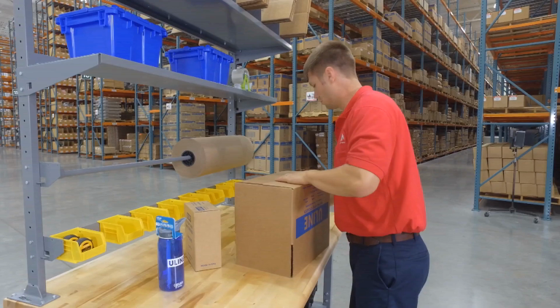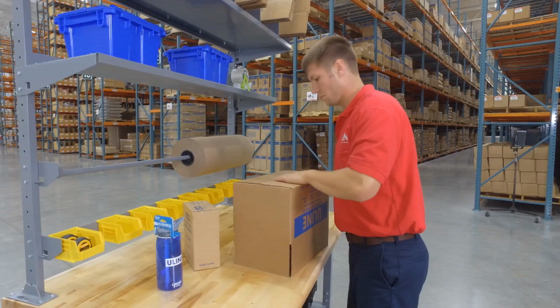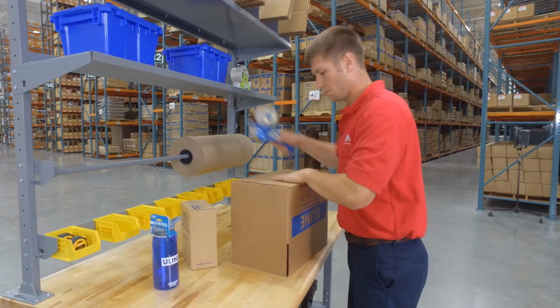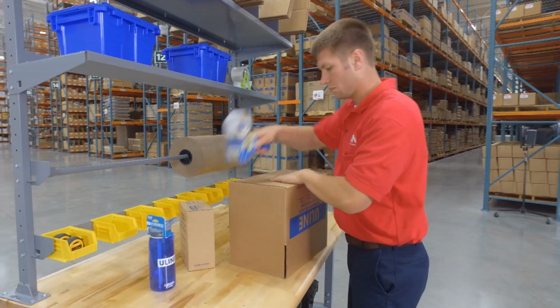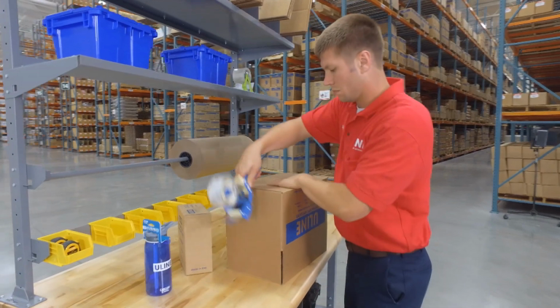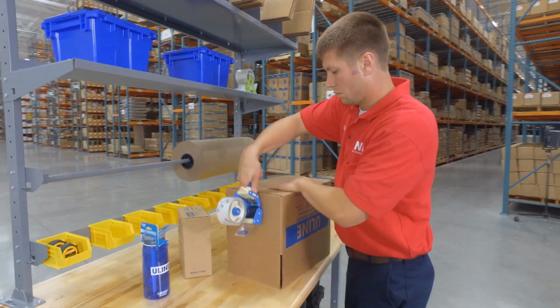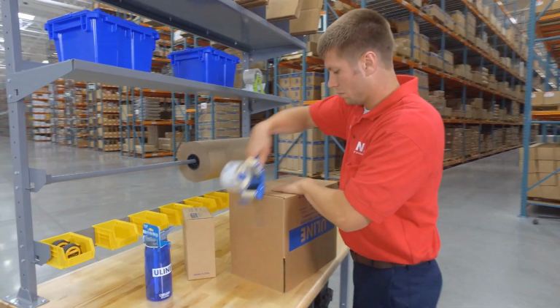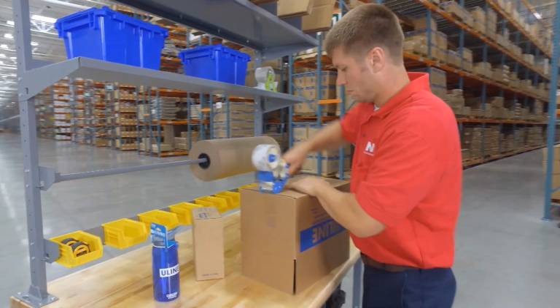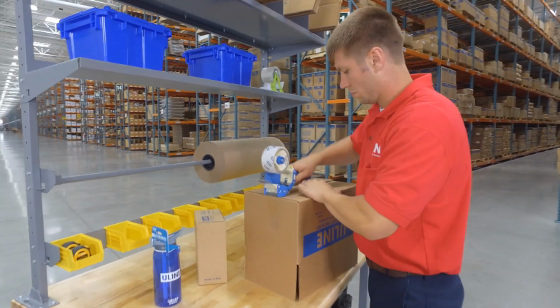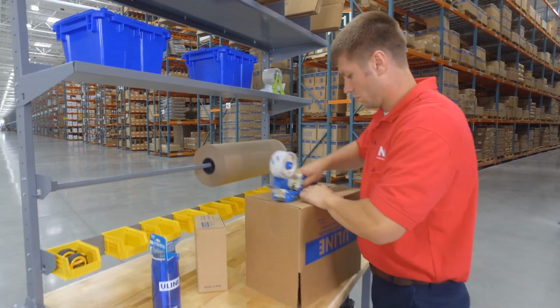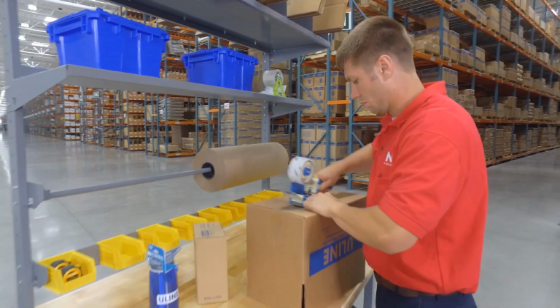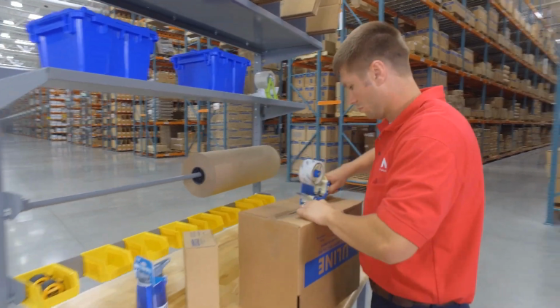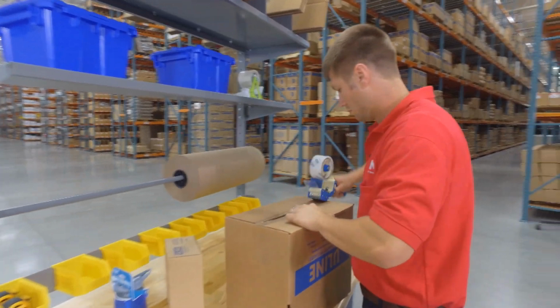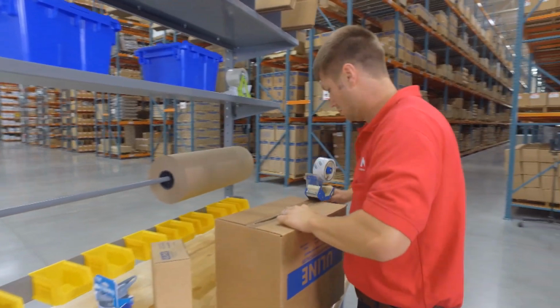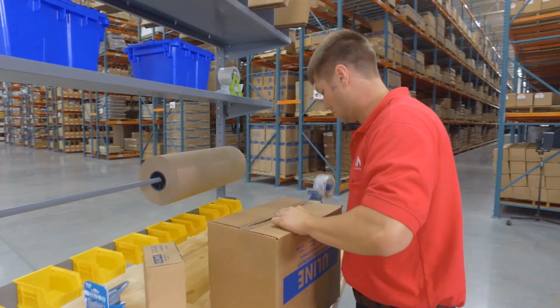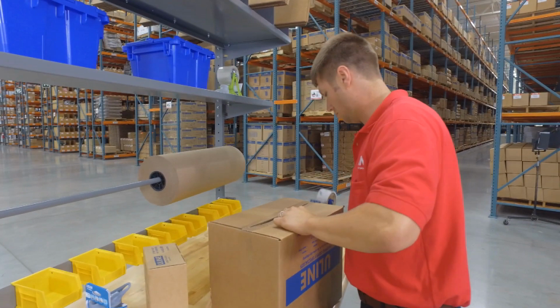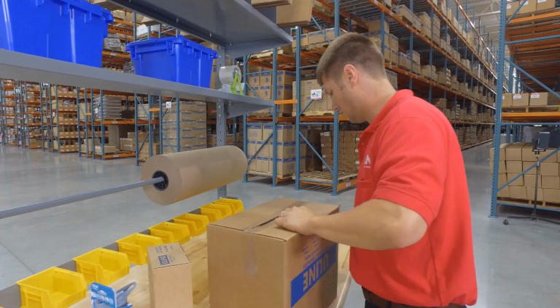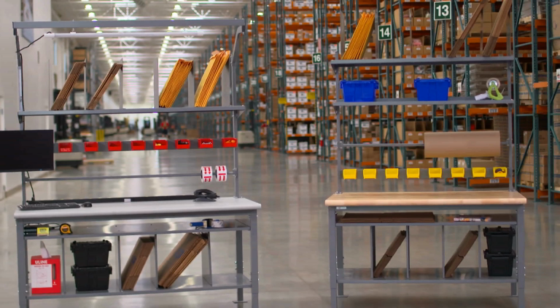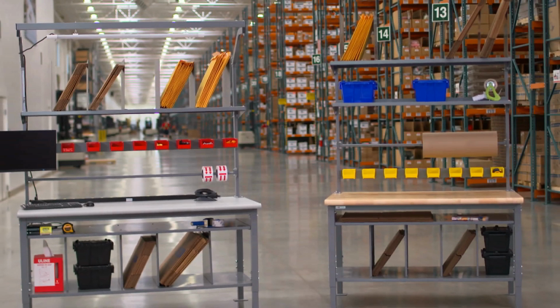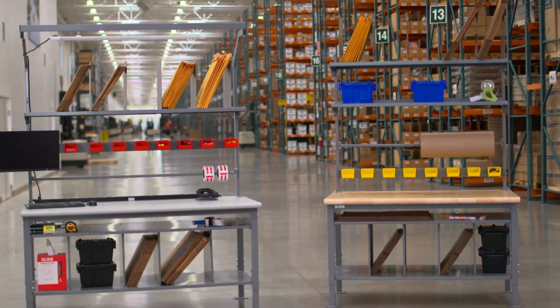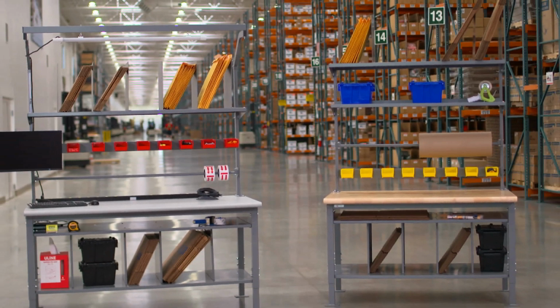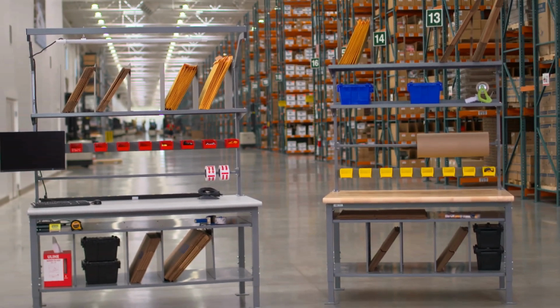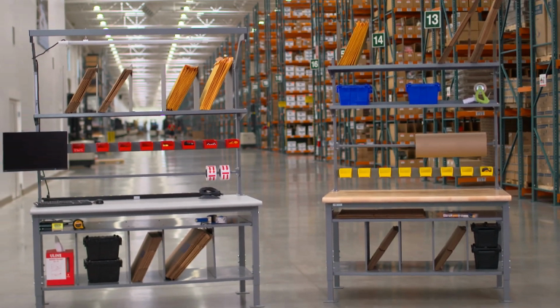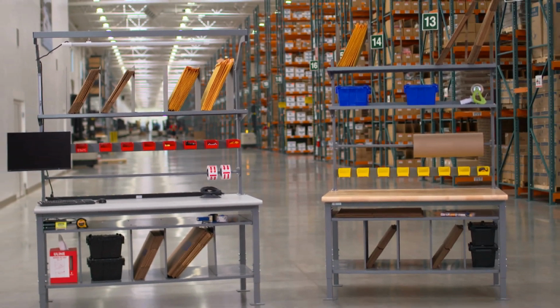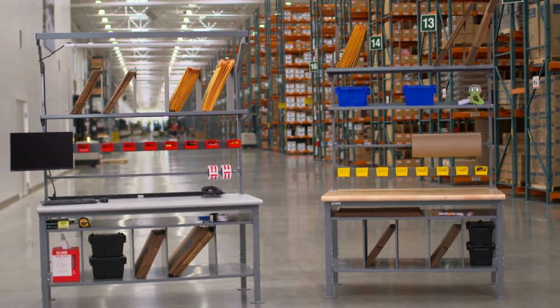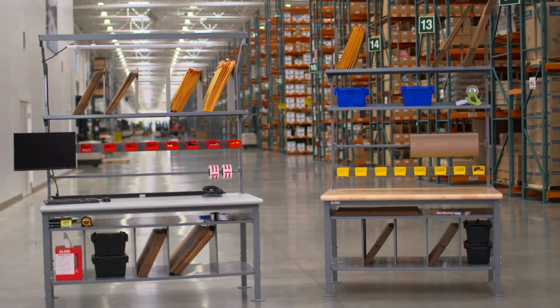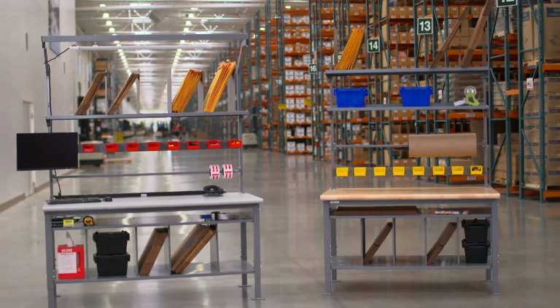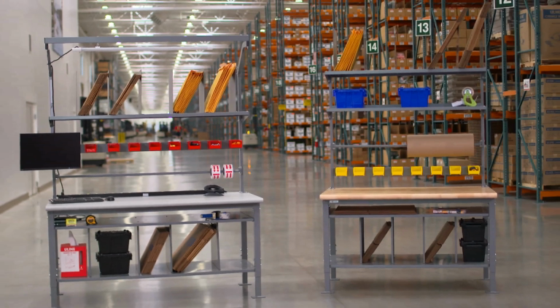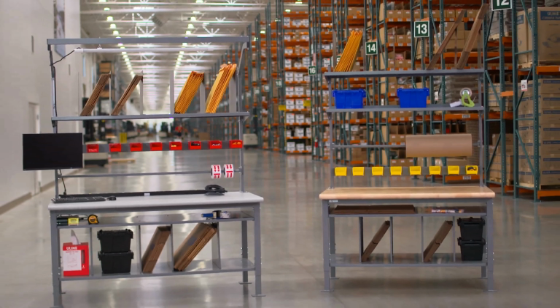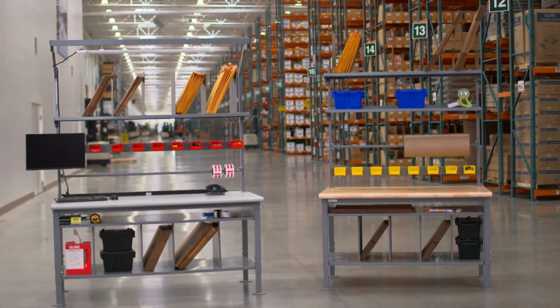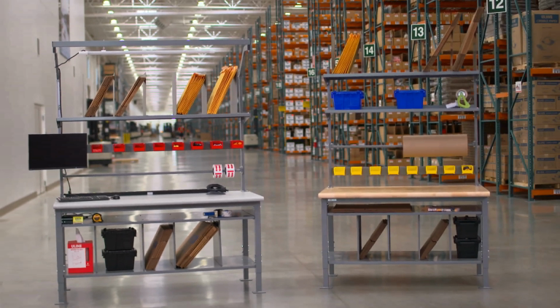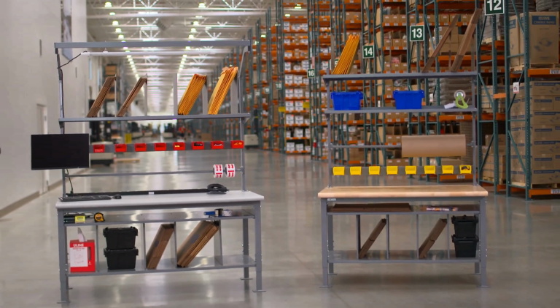Whatever your packing table and workbench needs are, you can rely on Uline to have the solution.